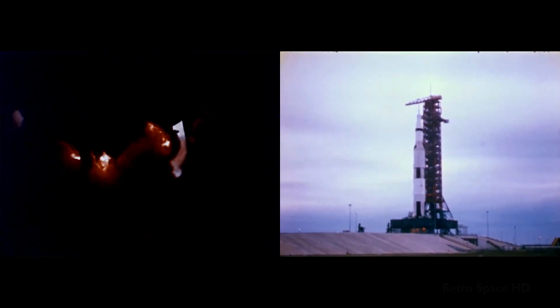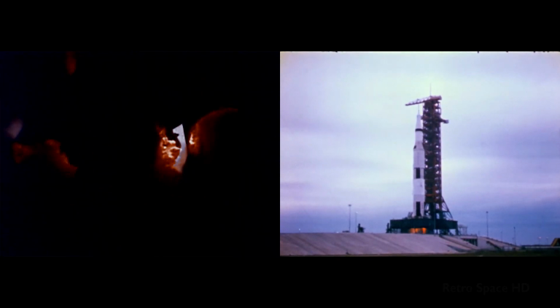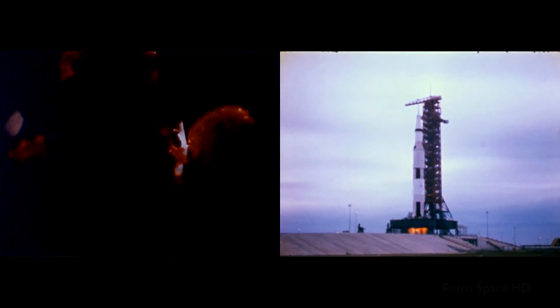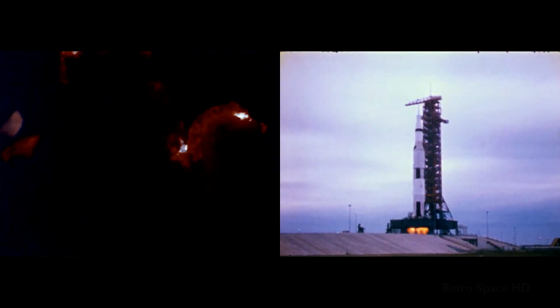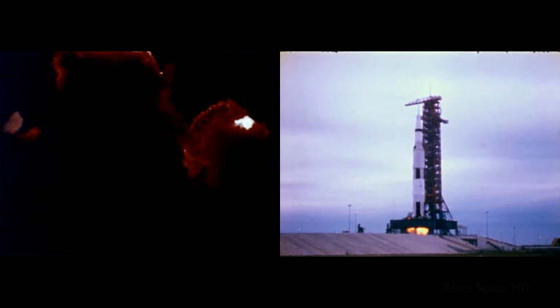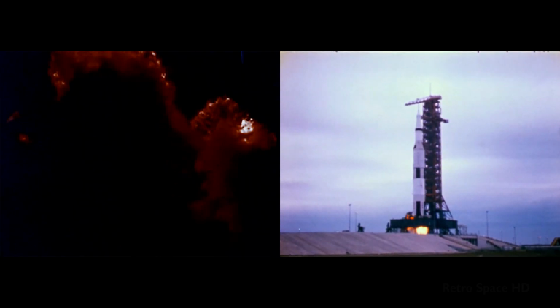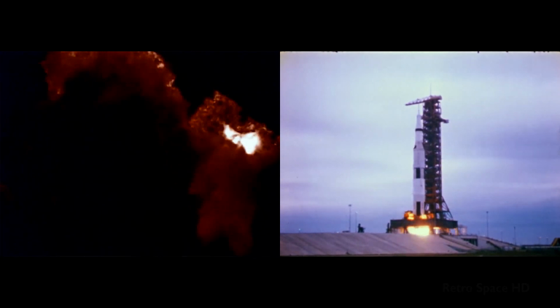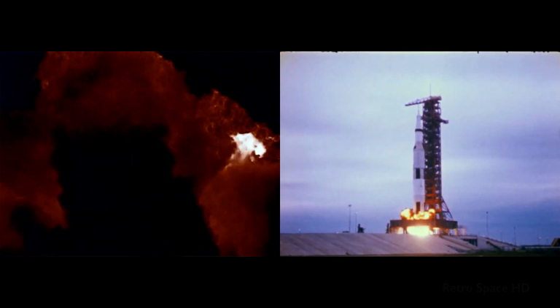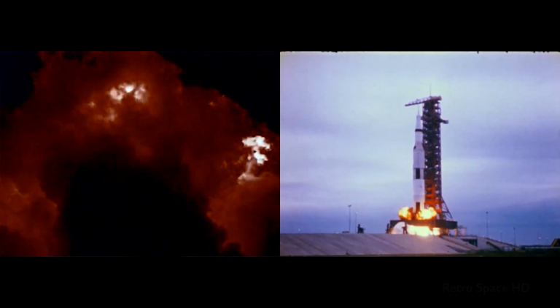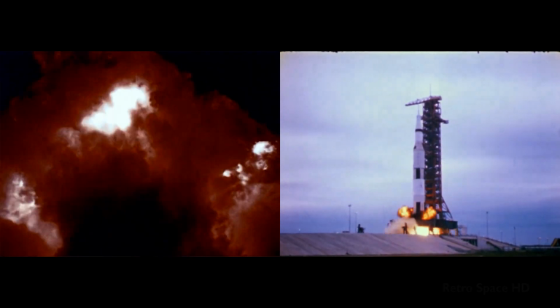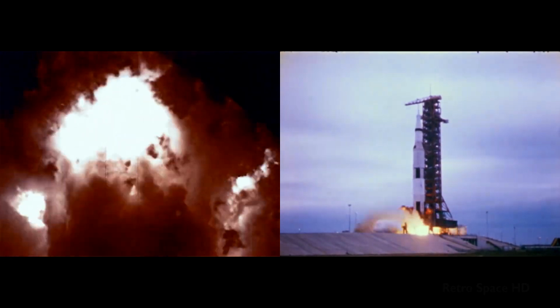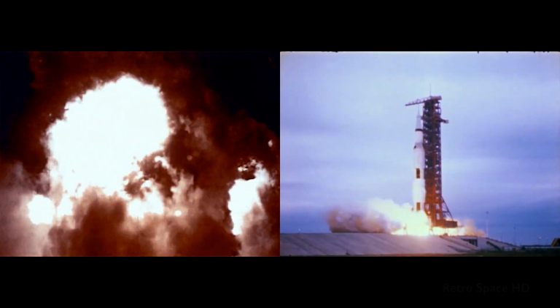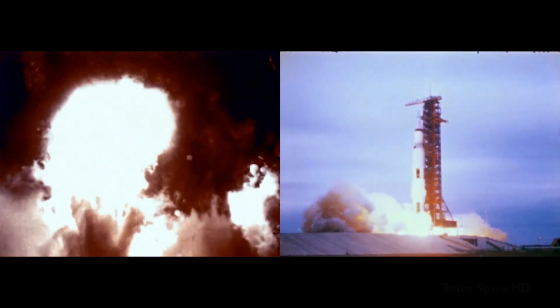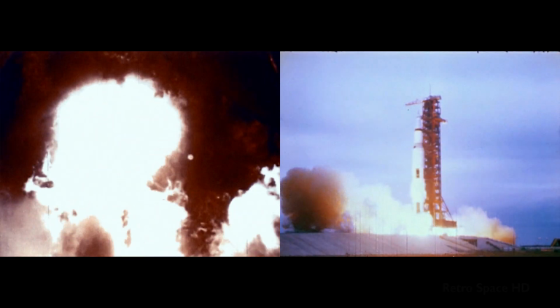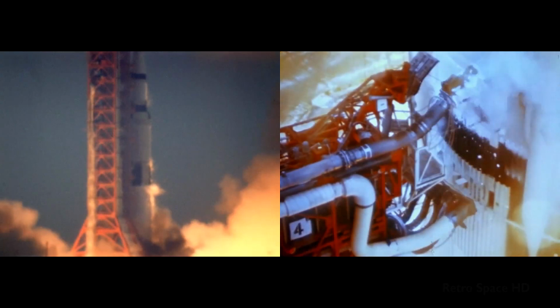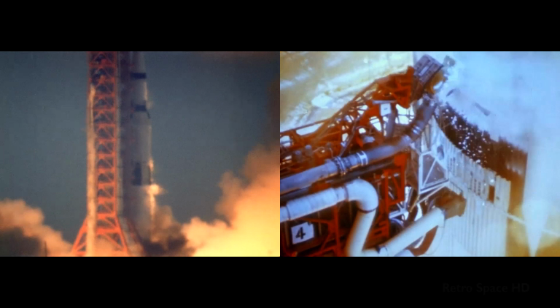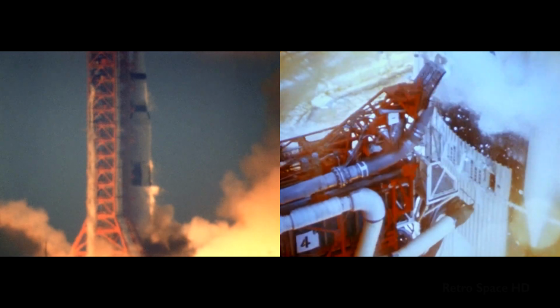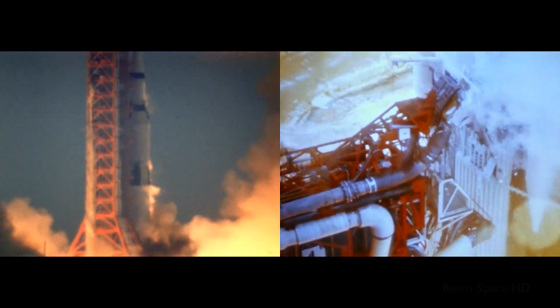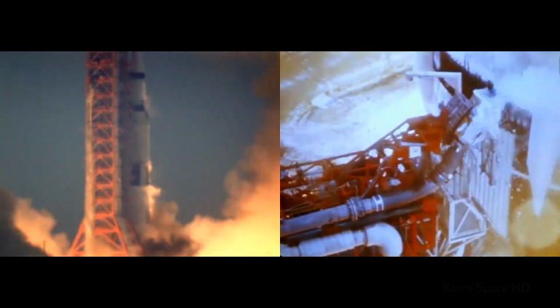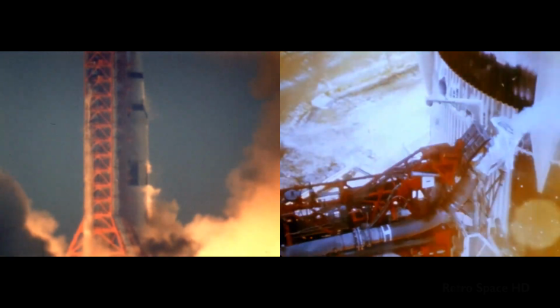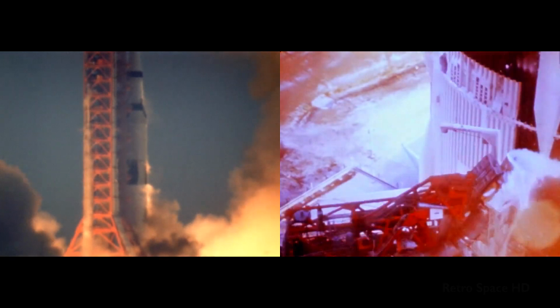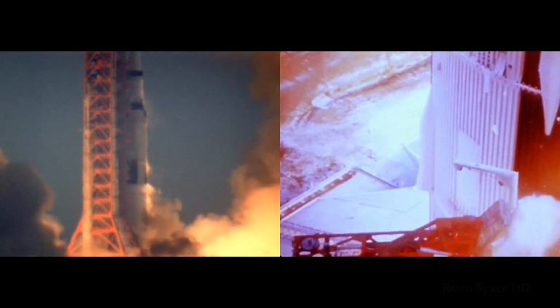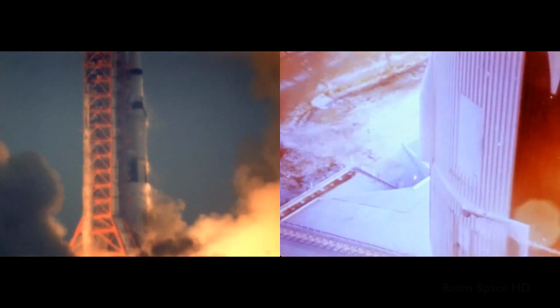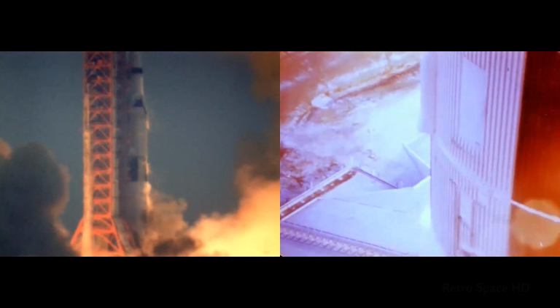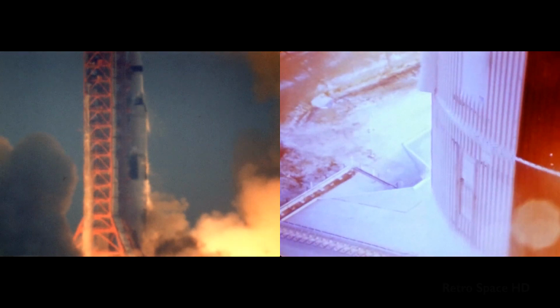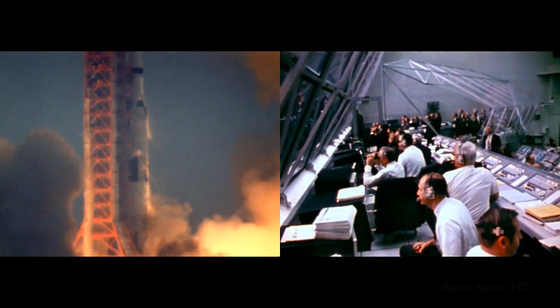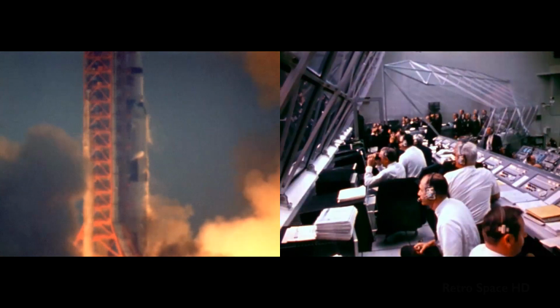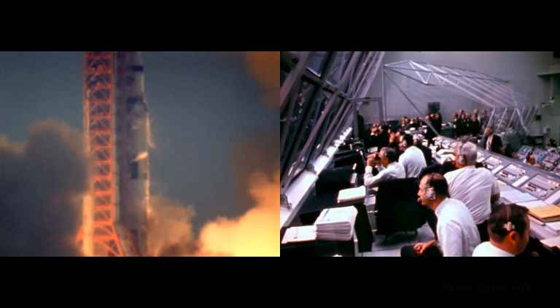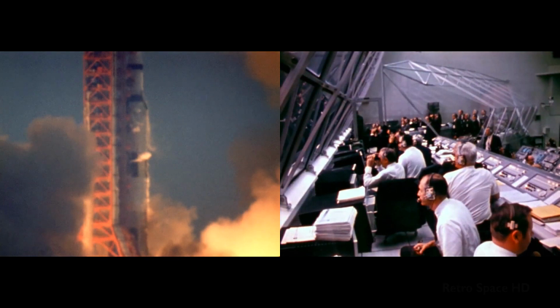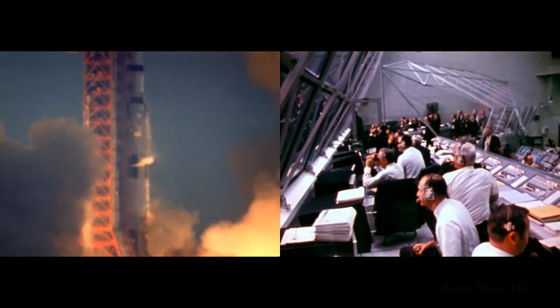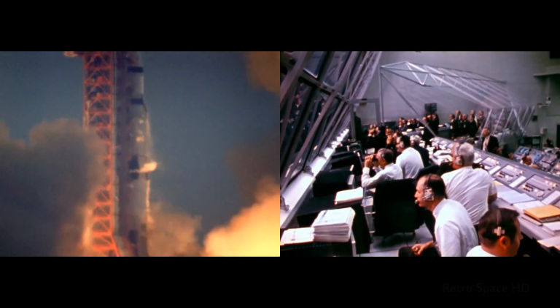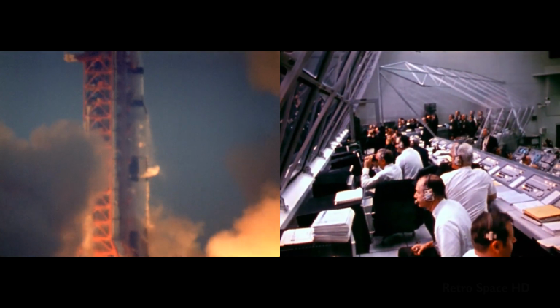All engines running. Commit. Liftoff. We have liftoff at 11 a.m. Eastern Standard Time.